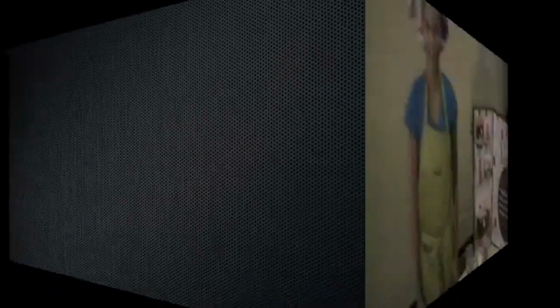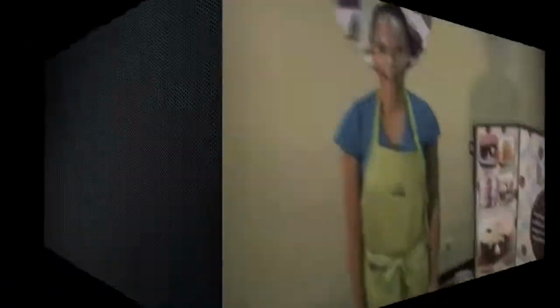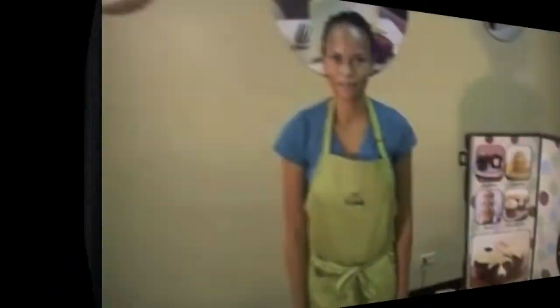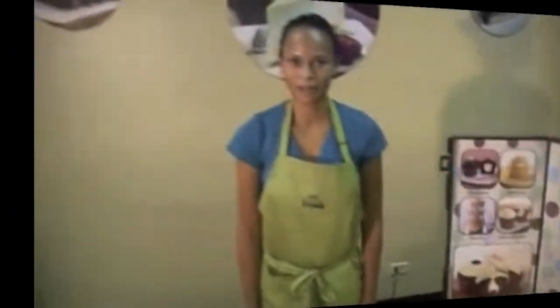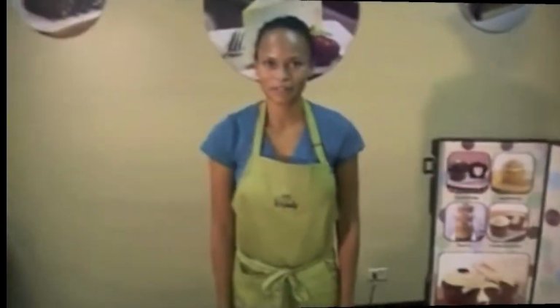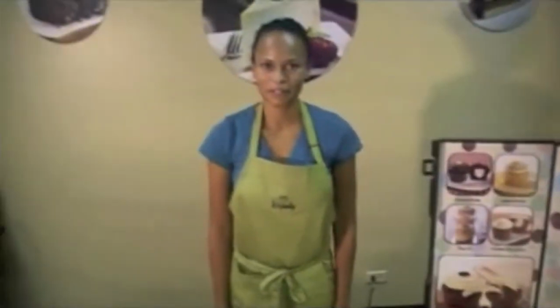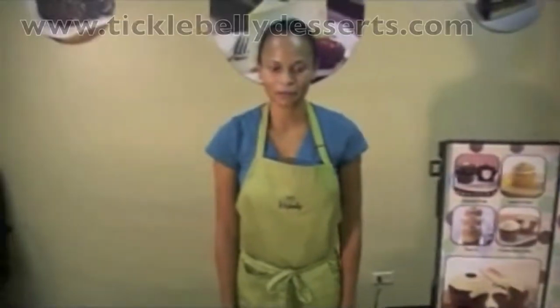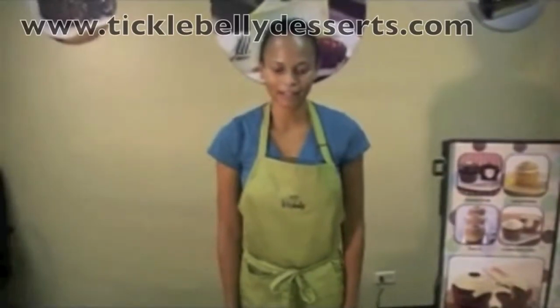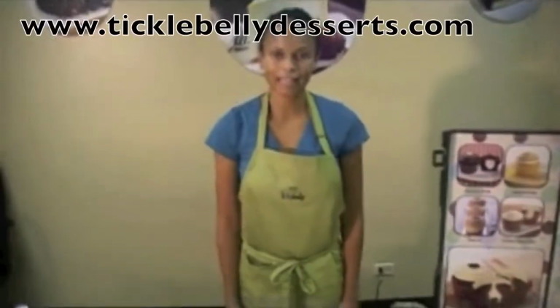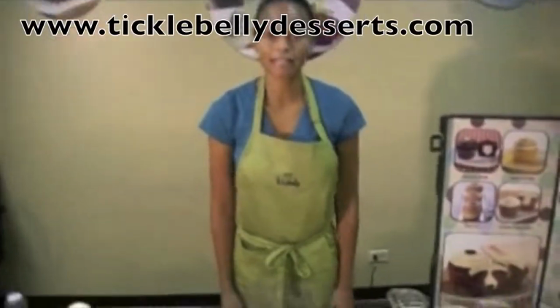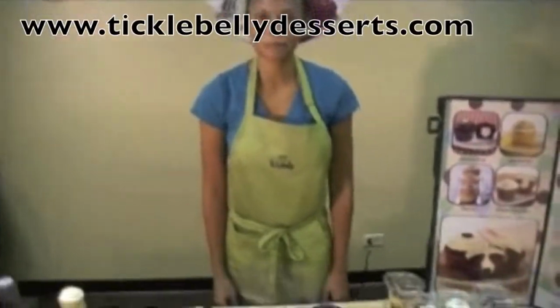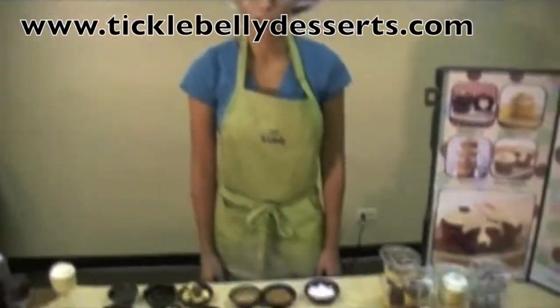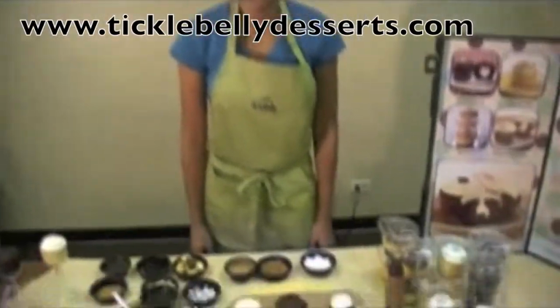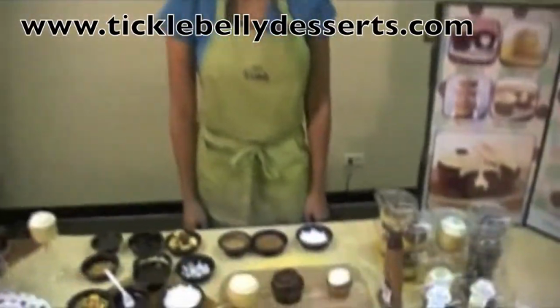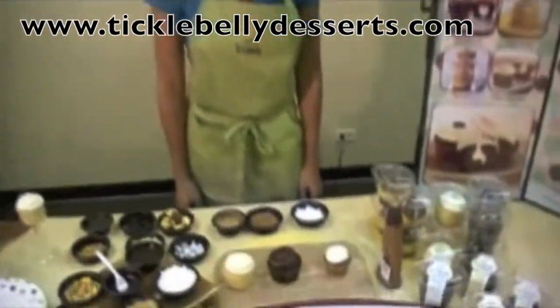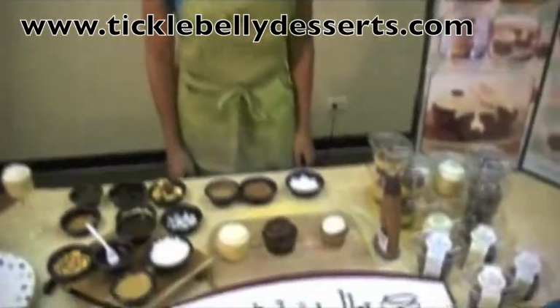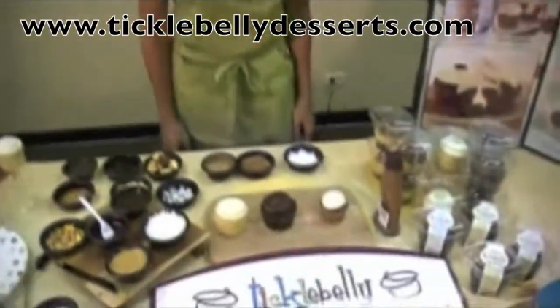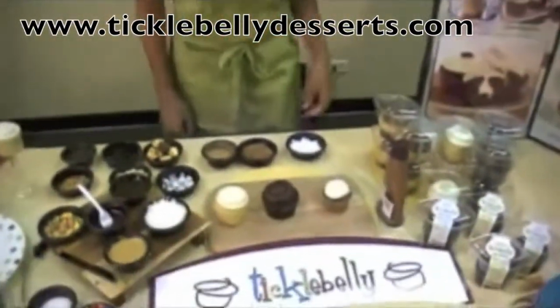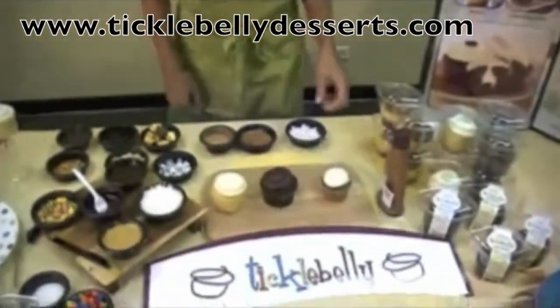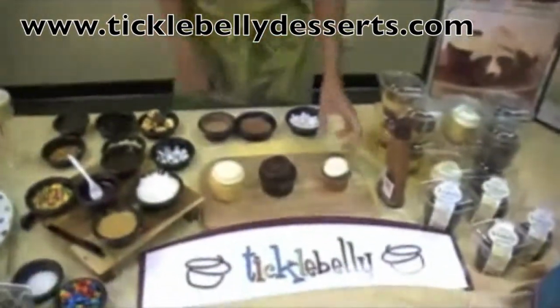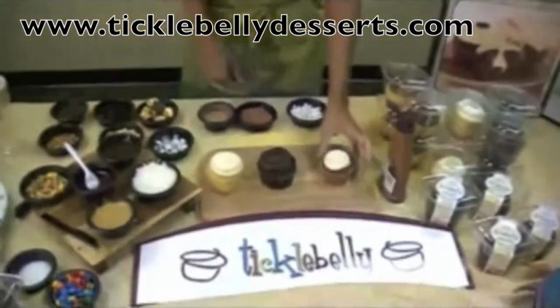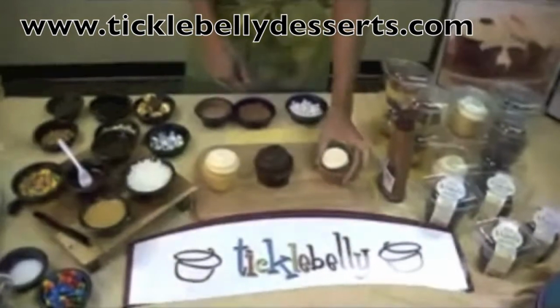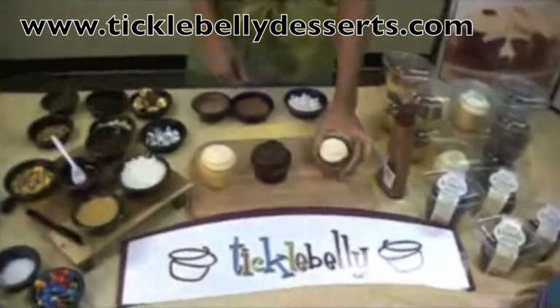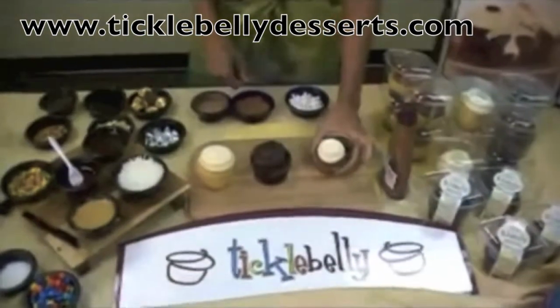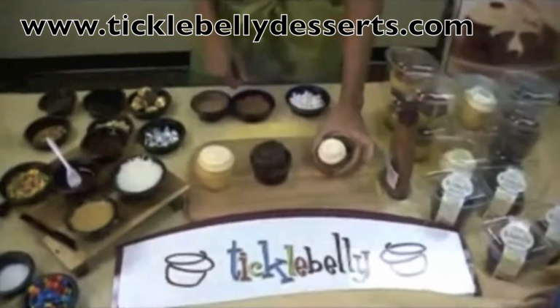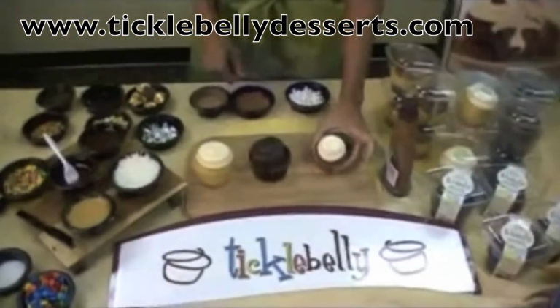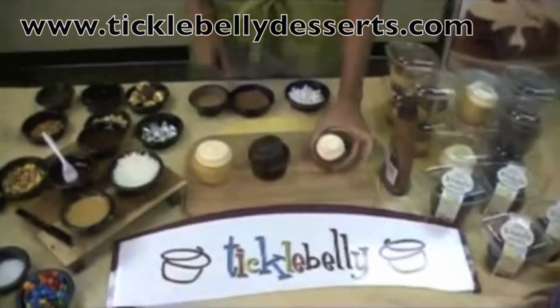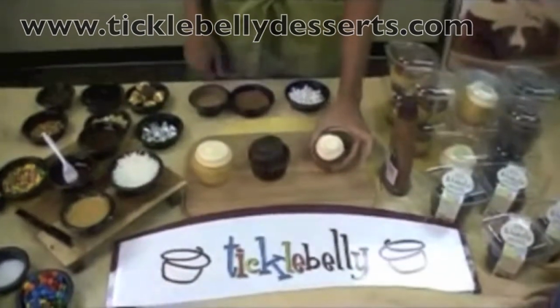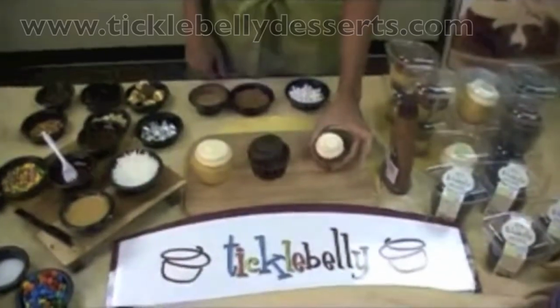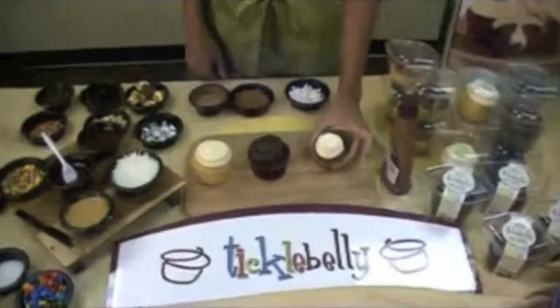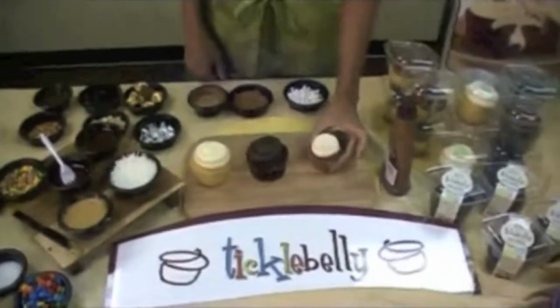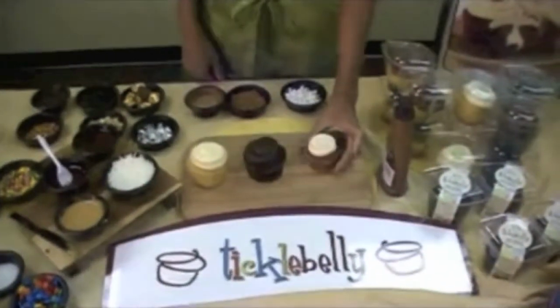Hi, I'm Kara with Tickle Belly, and today I'm going to show you a couple ways to dress up cupcakes and make them fun.